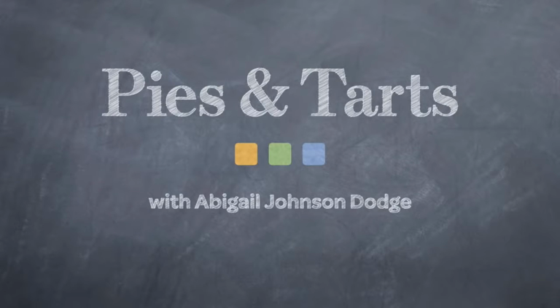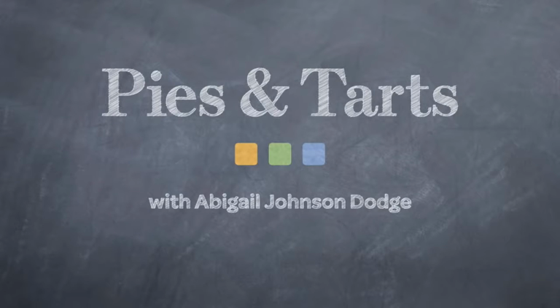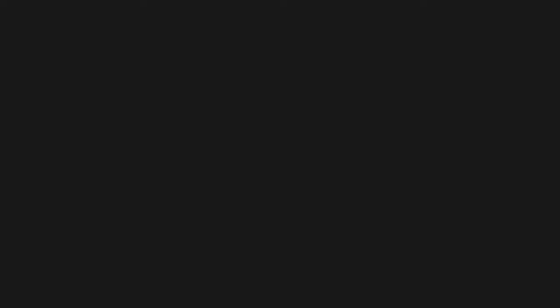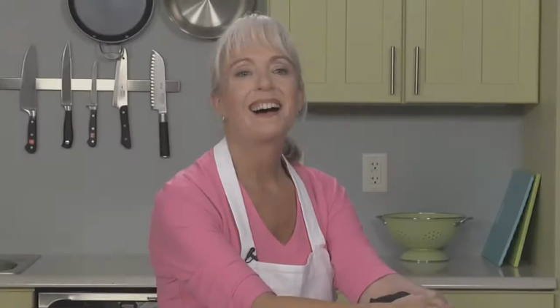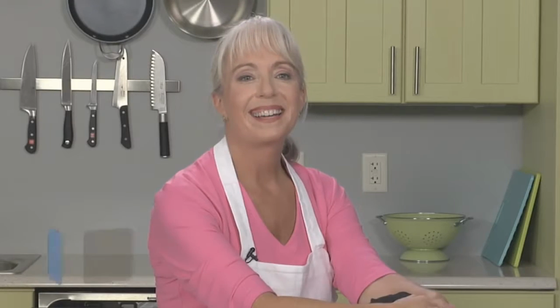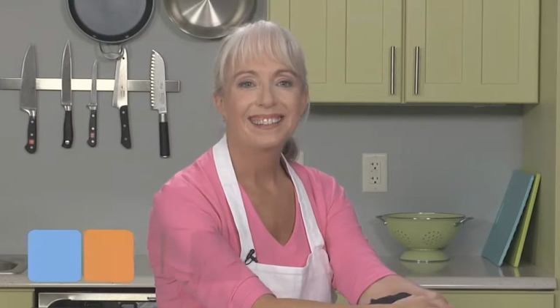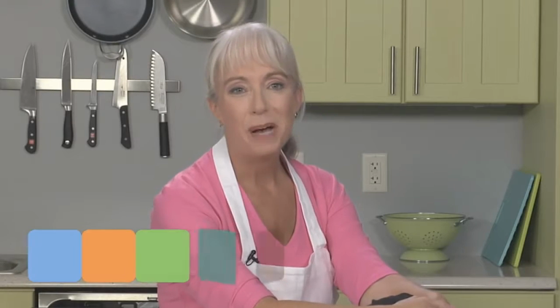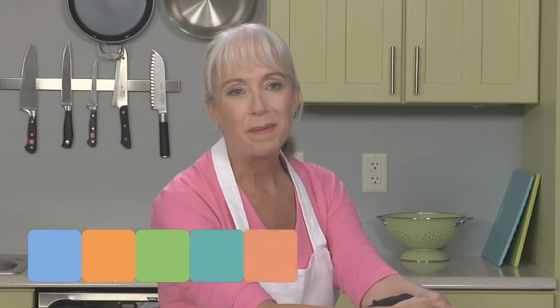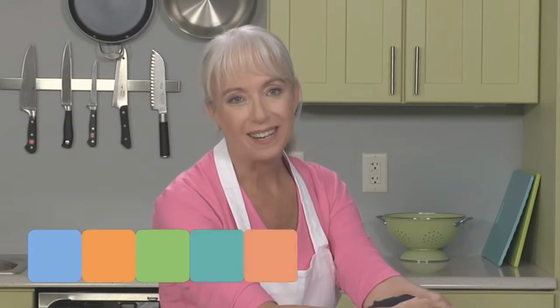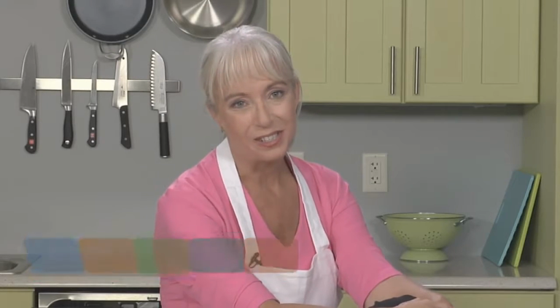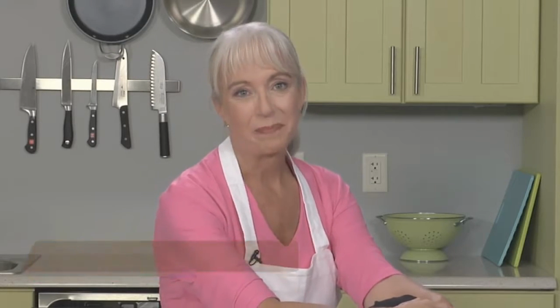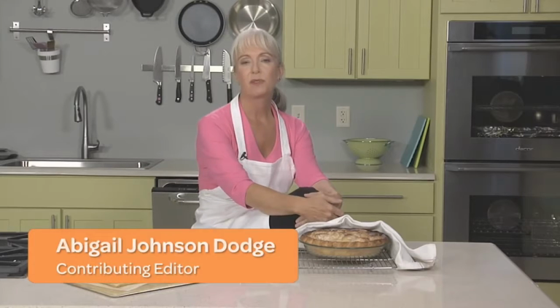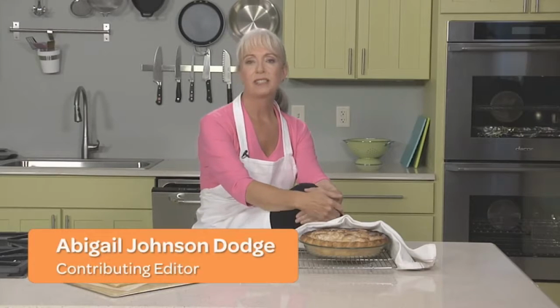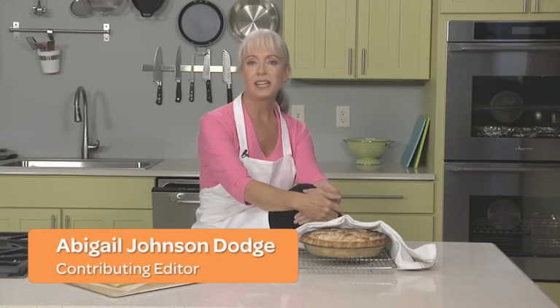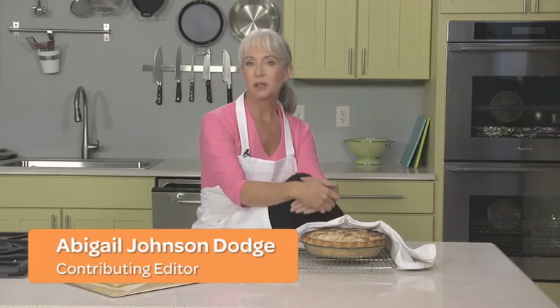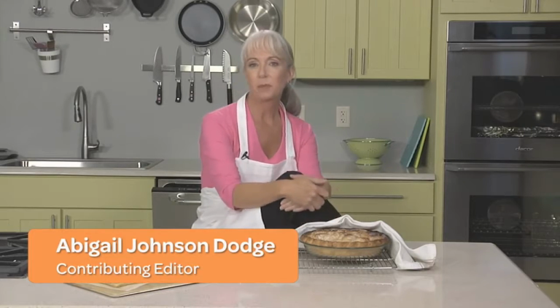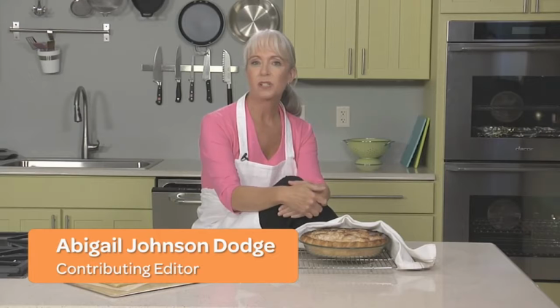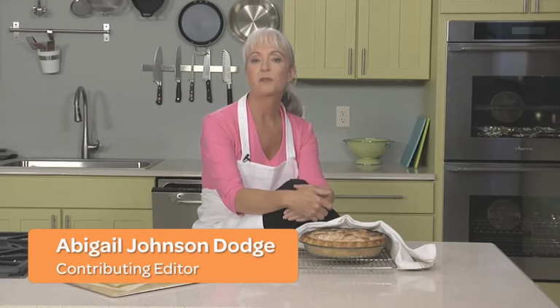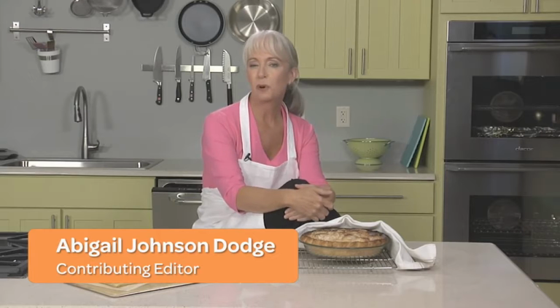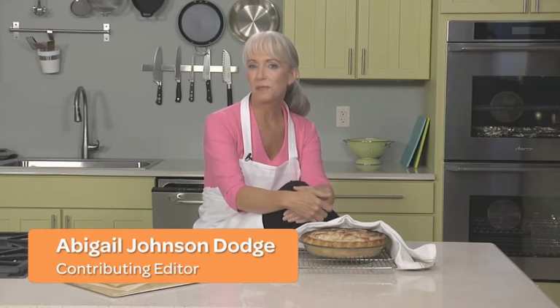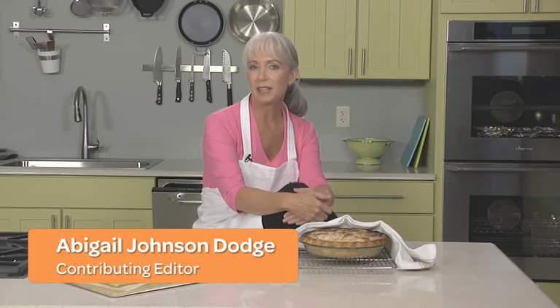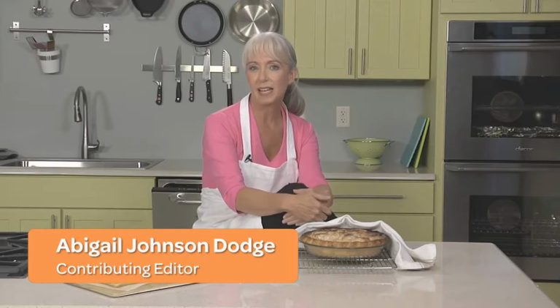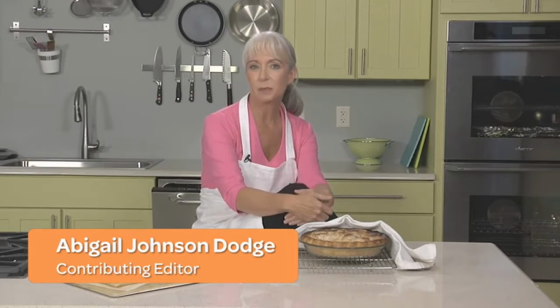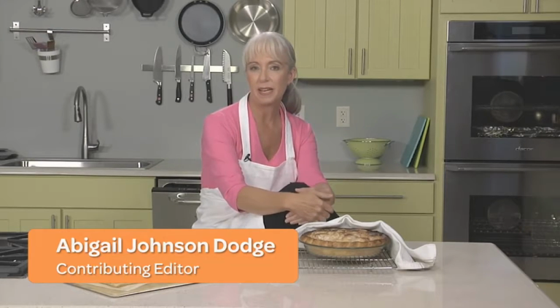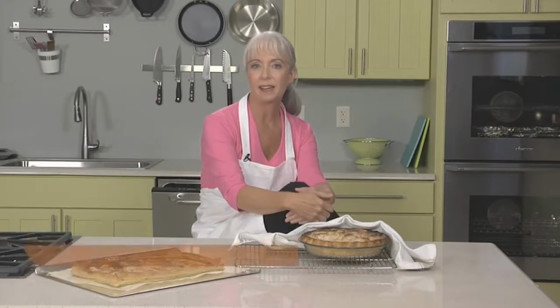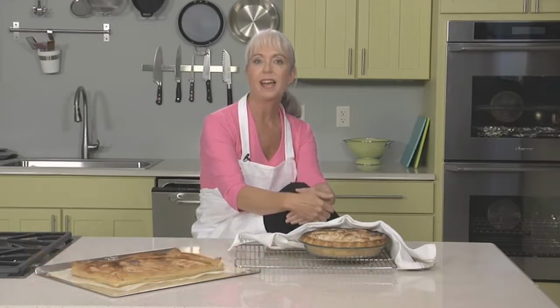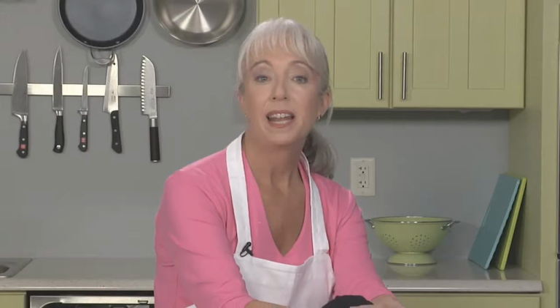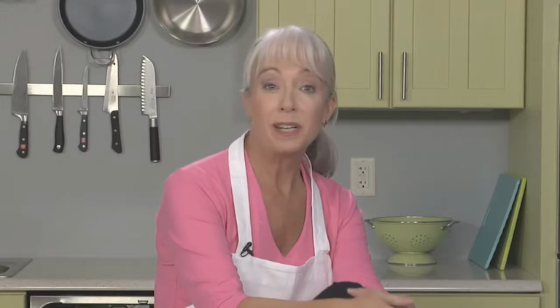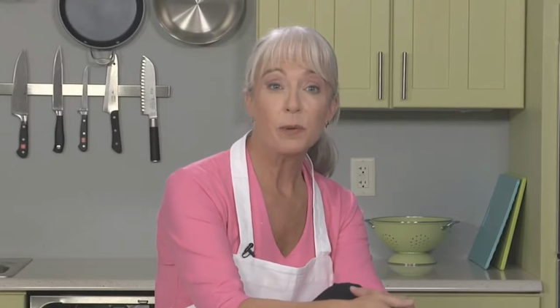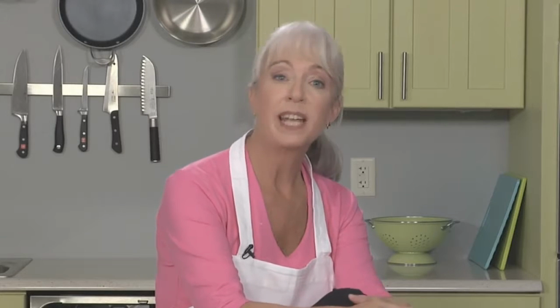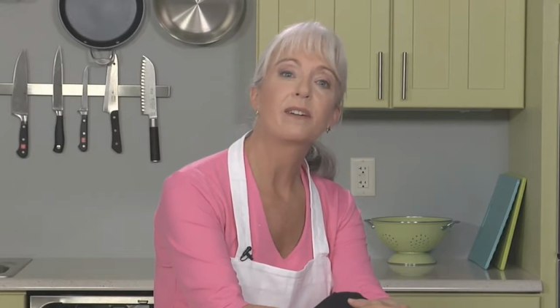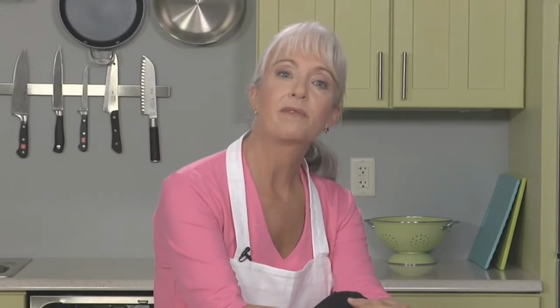Hi, I'm Abby Dodge. I've written six cookbooks, four of them dedicated to baking, and I'm a contributing editor at Fine Cooking.